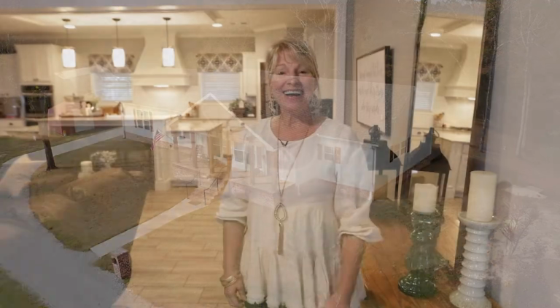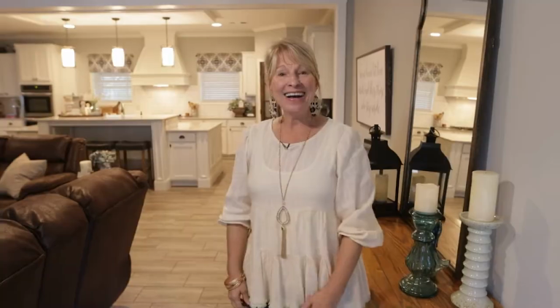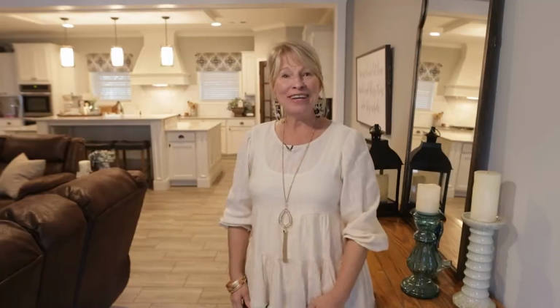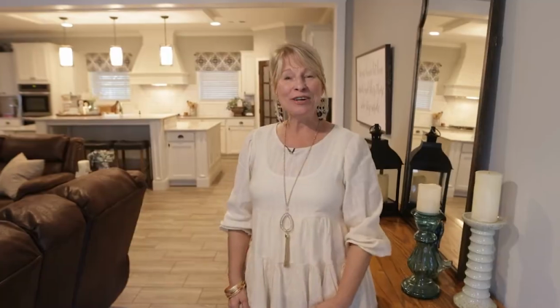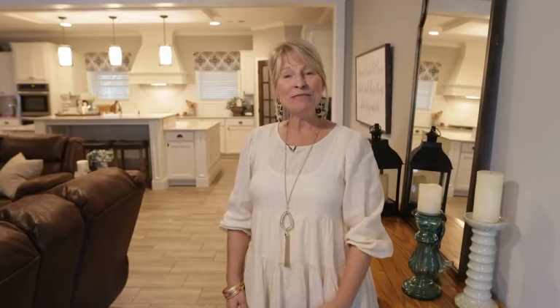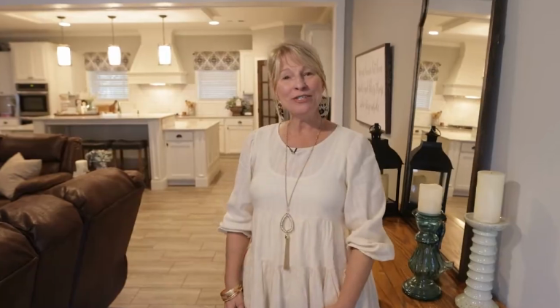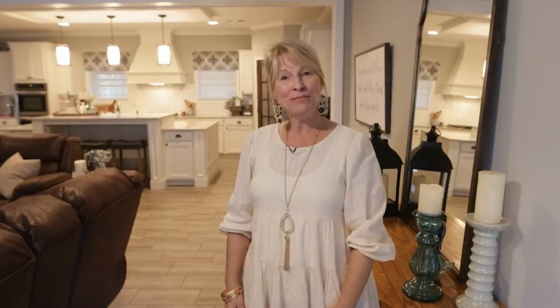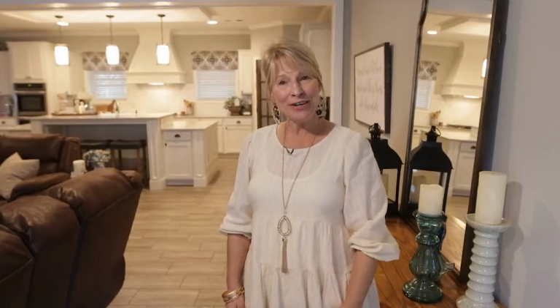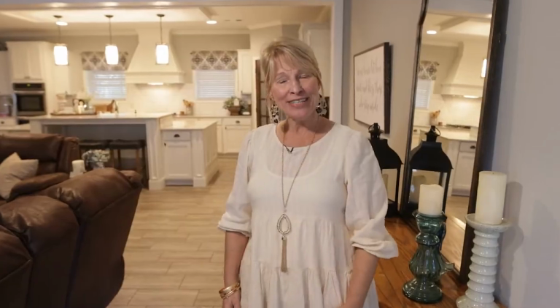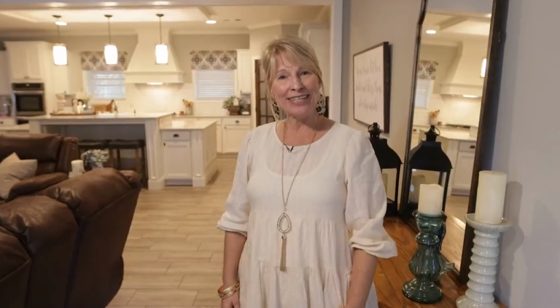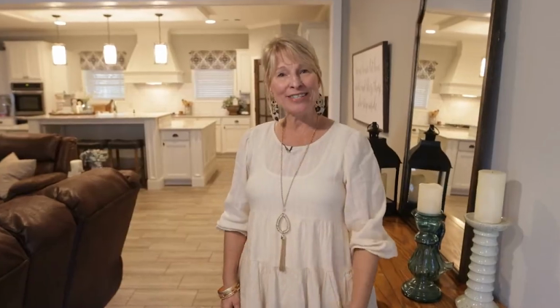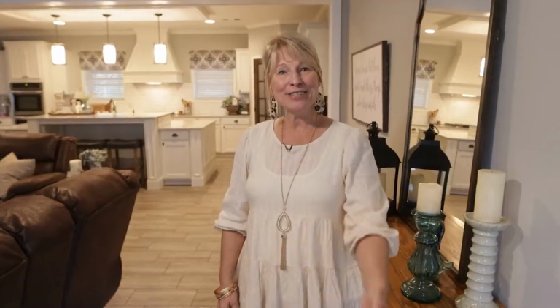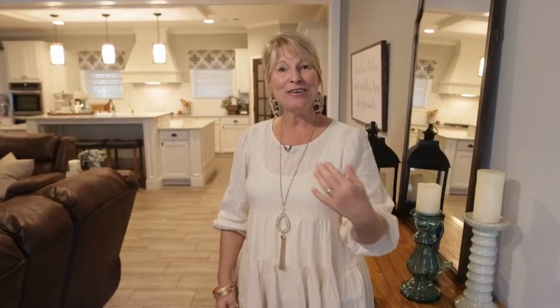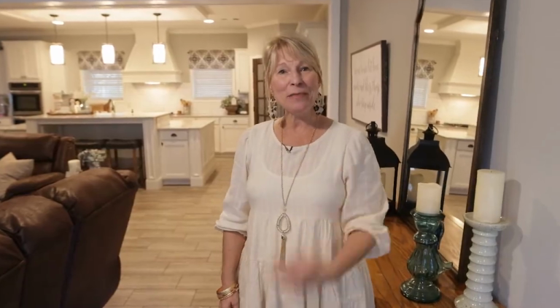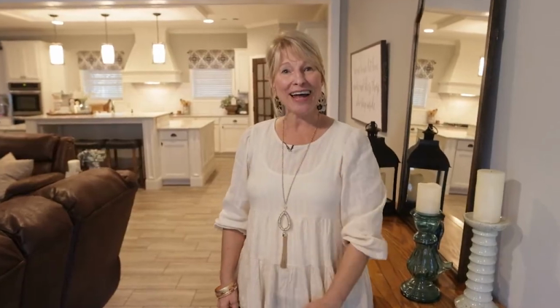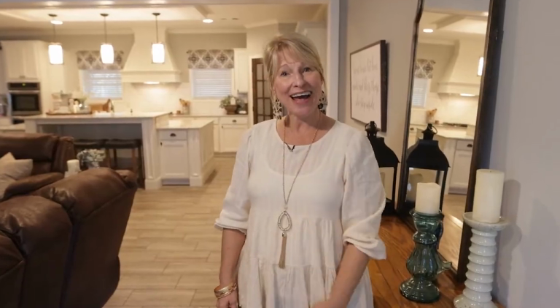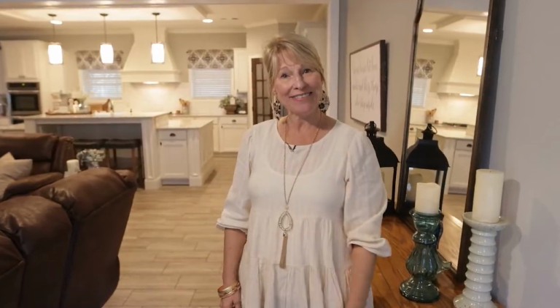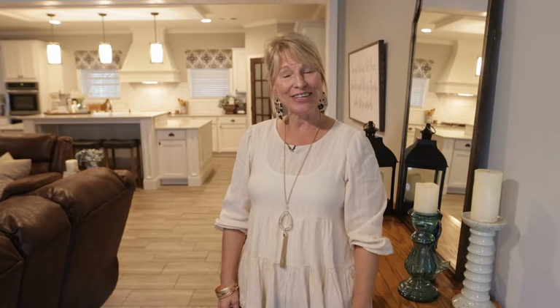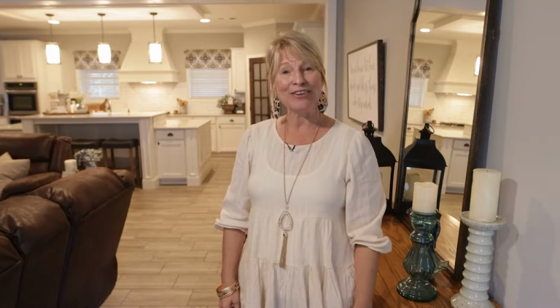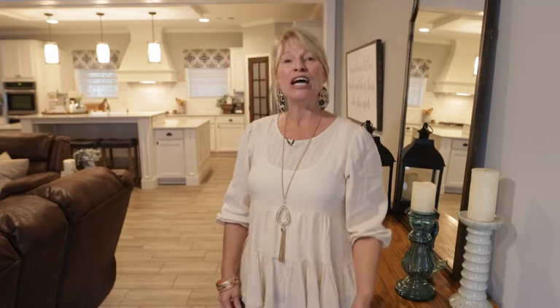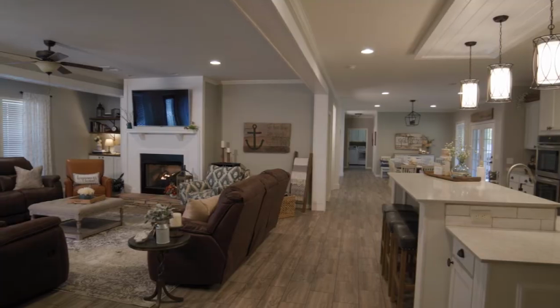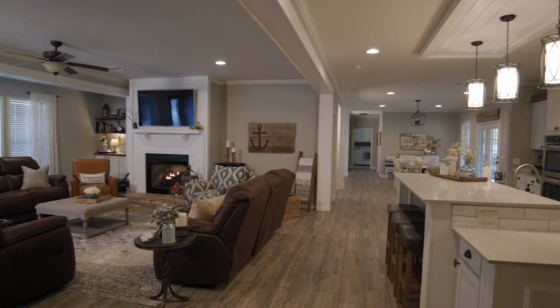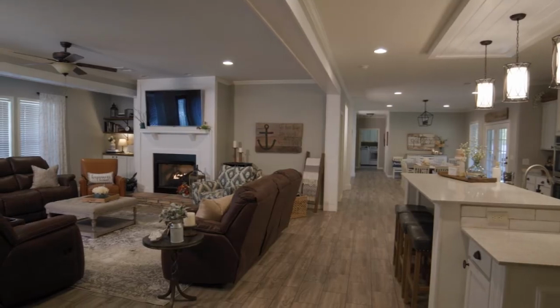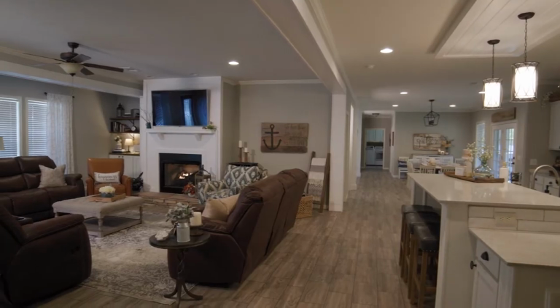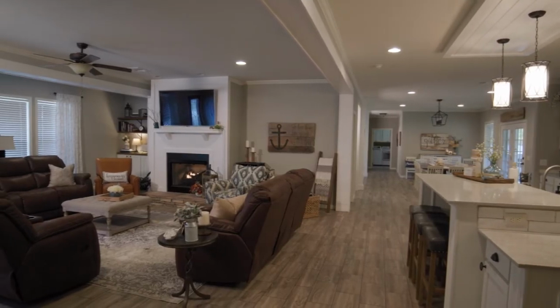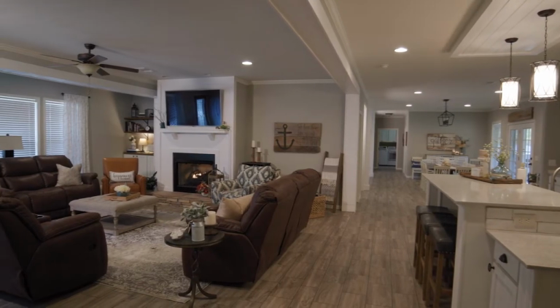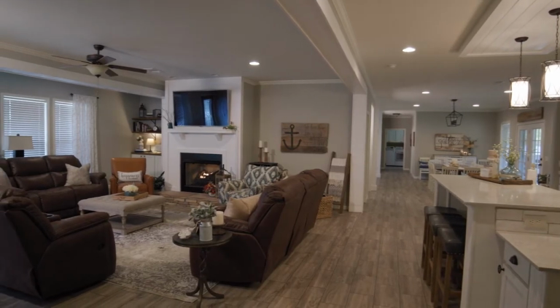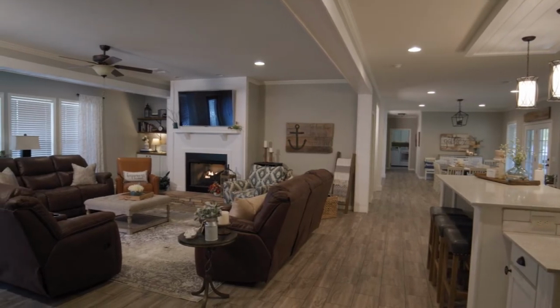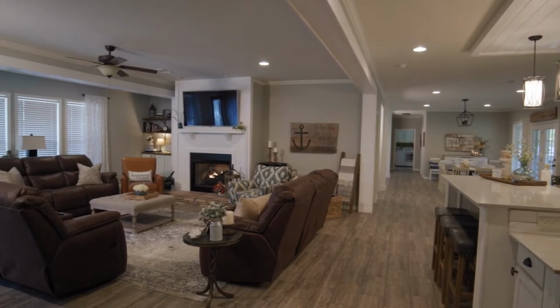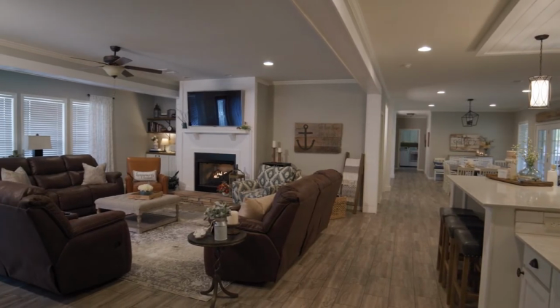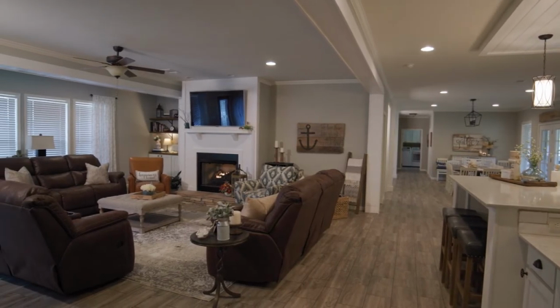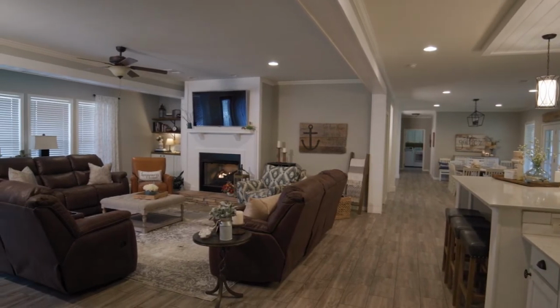Hi! Welcome to the Moak Residence. We're so happy to have you. Come on and let me show you our beautiful custom home.